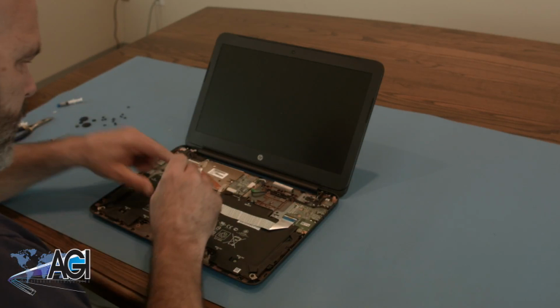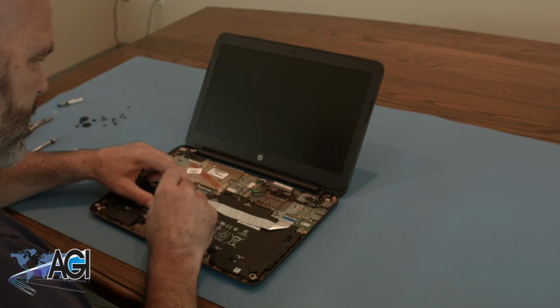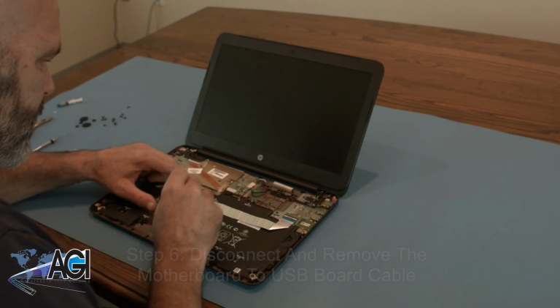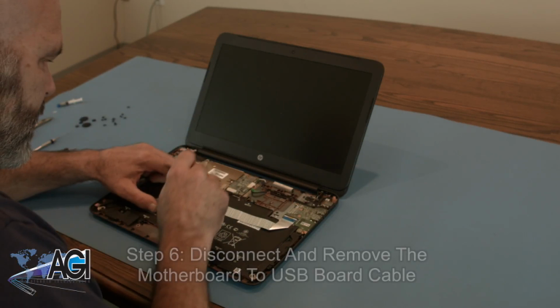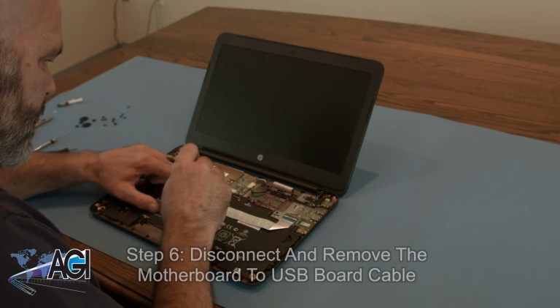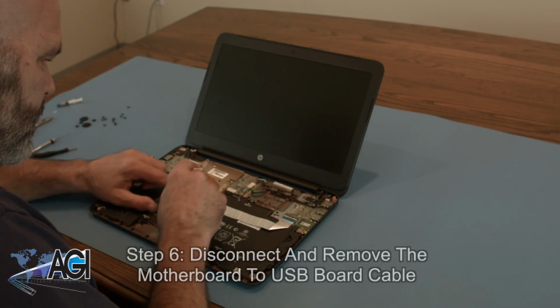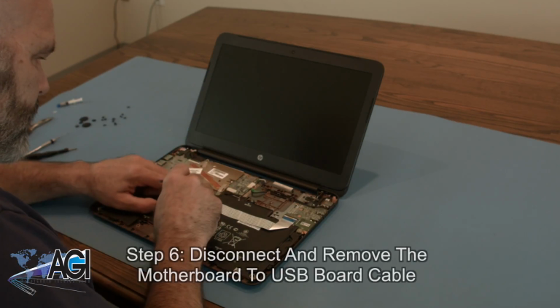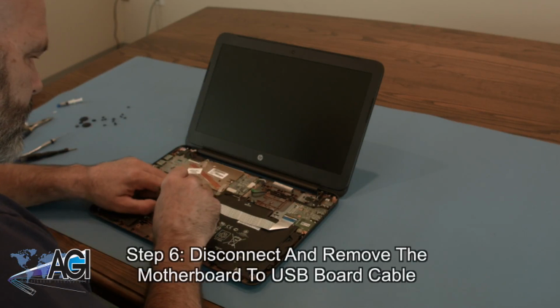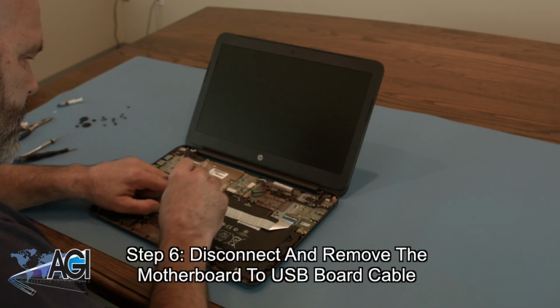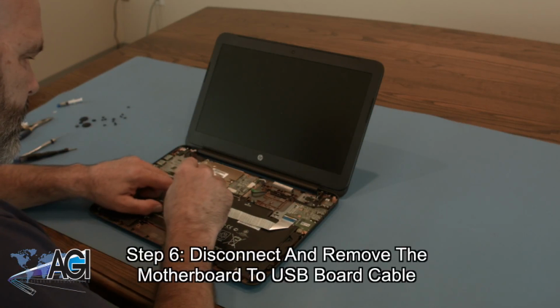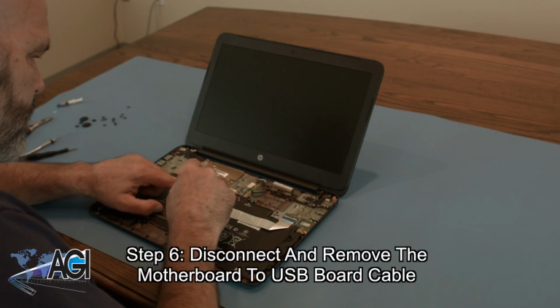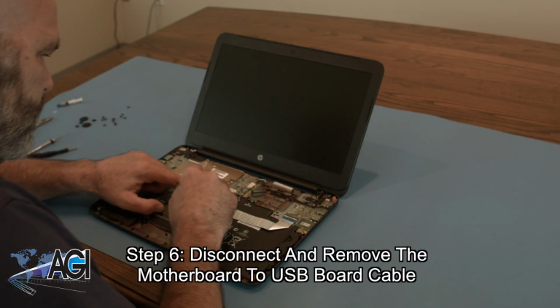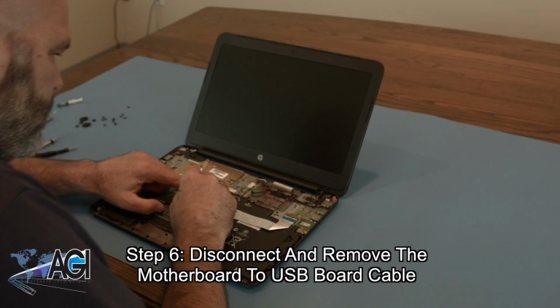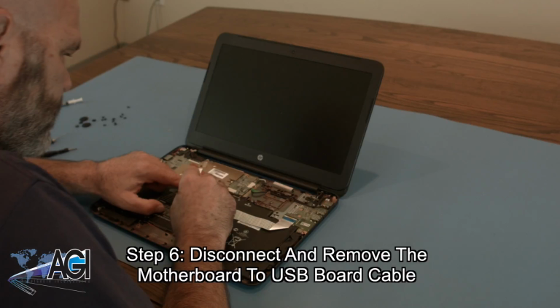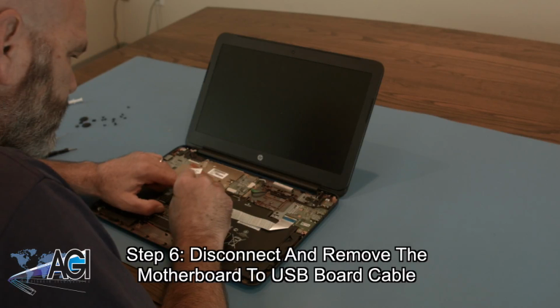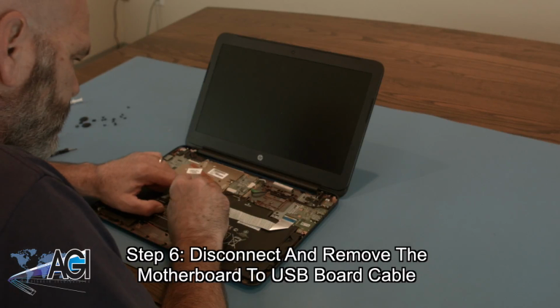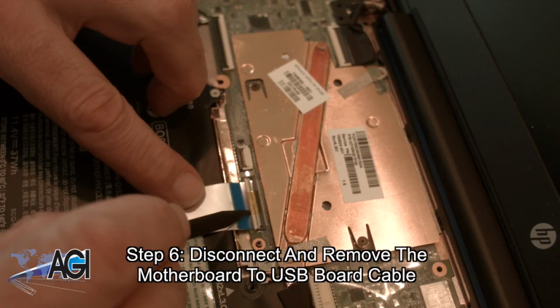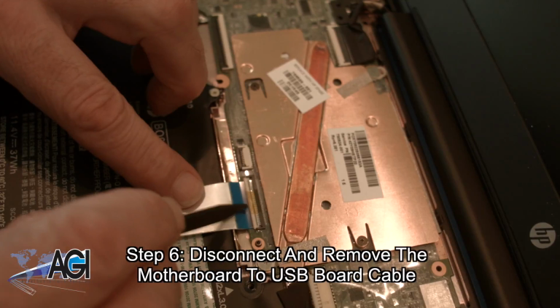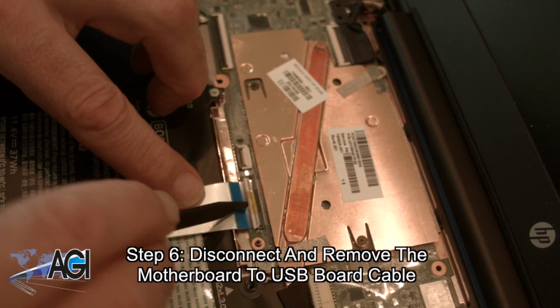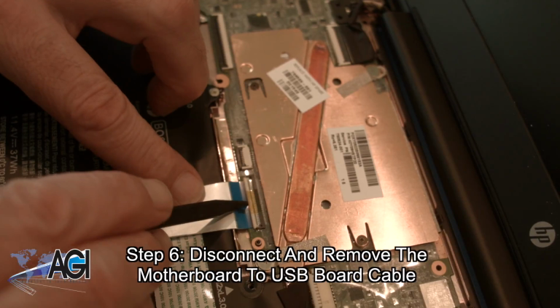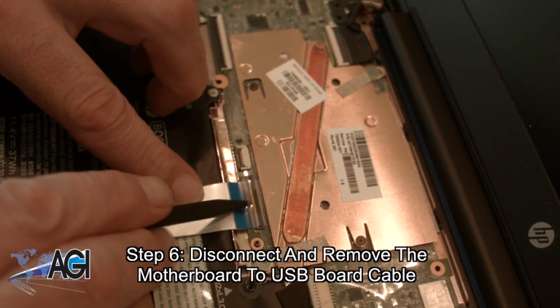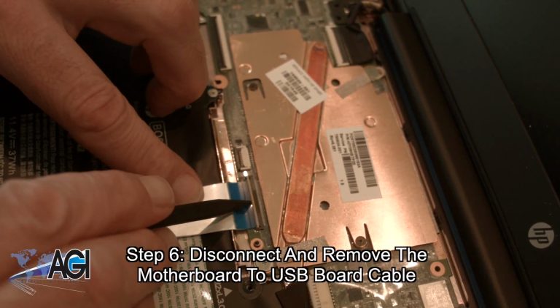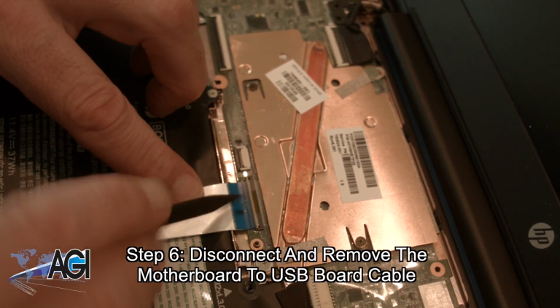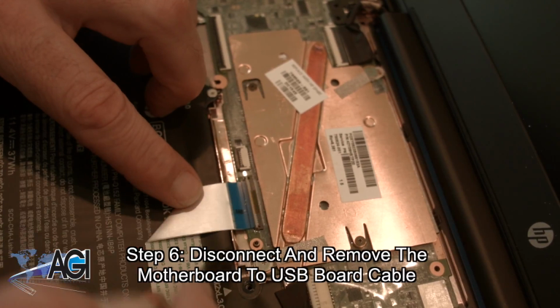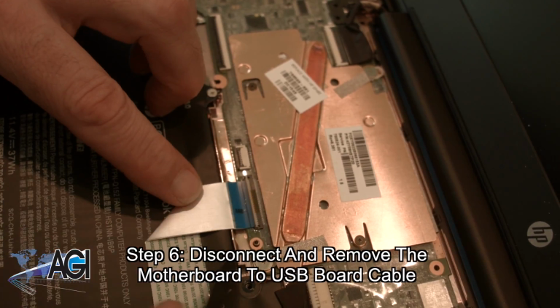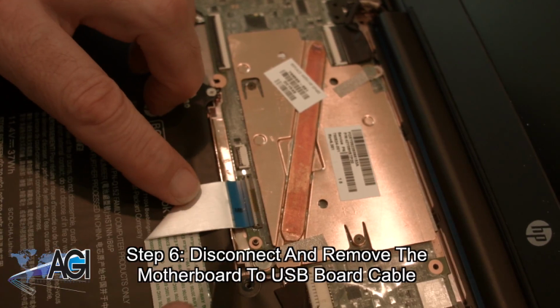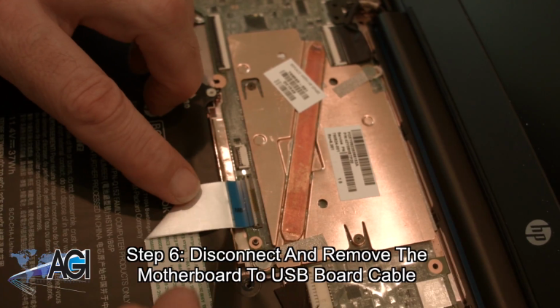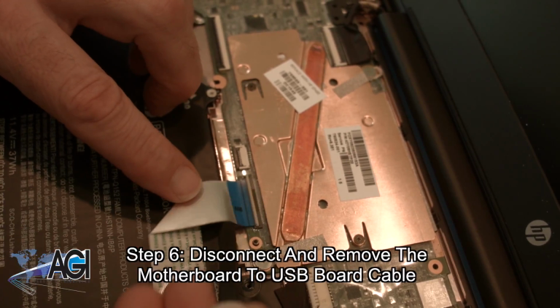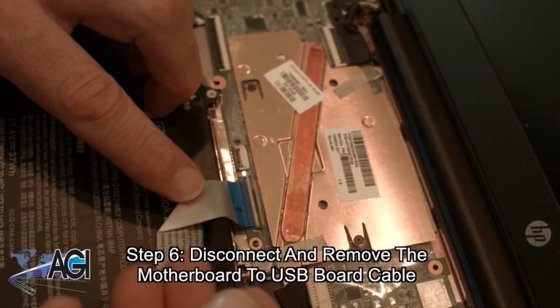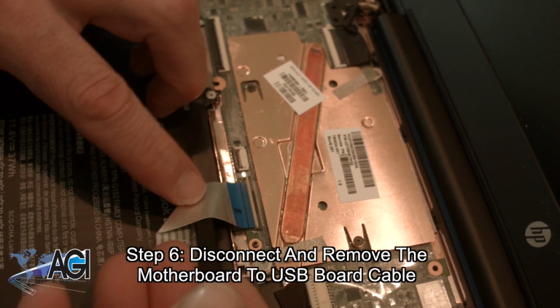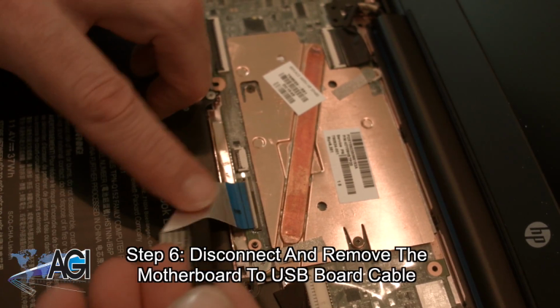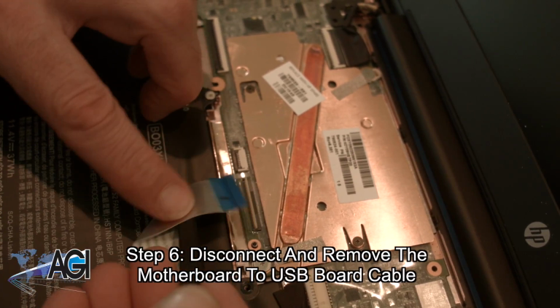Now, you will disconnect and completely remove the motherboard to USB board cable.